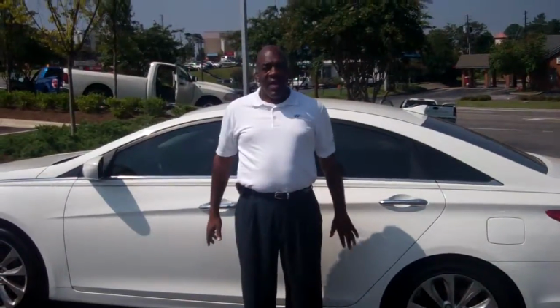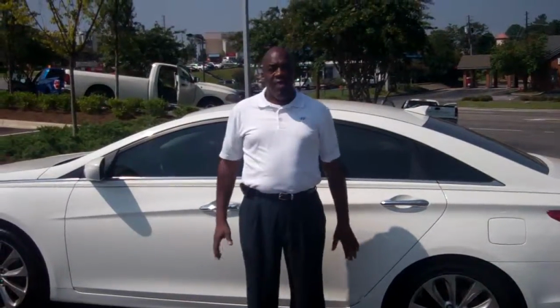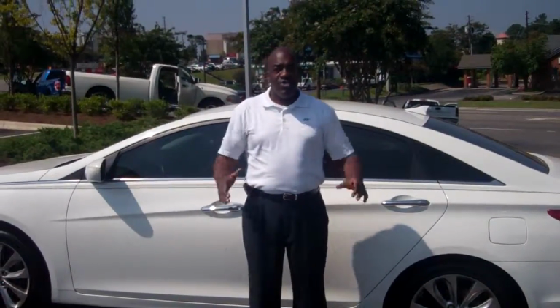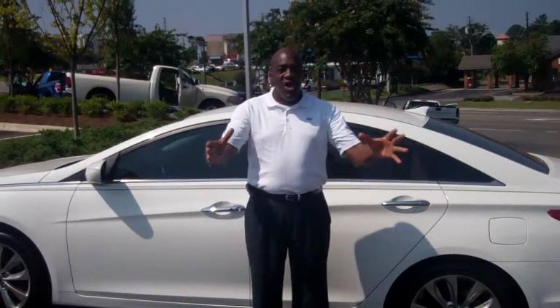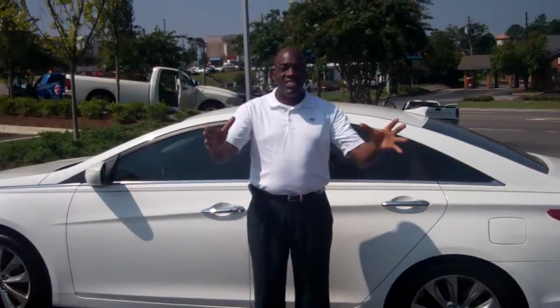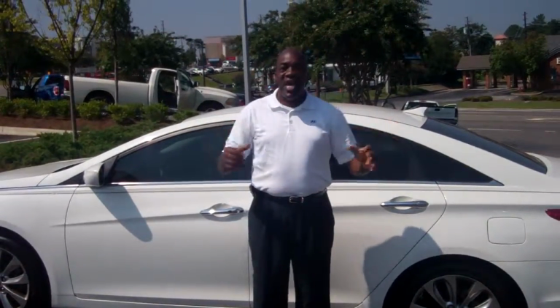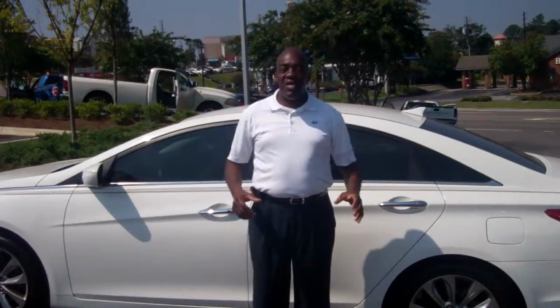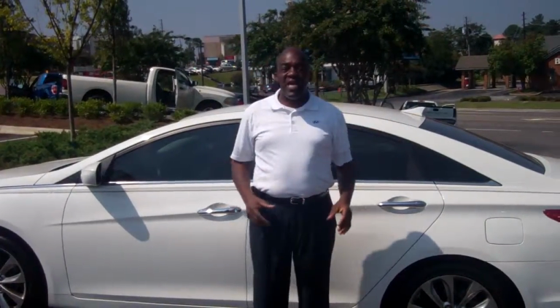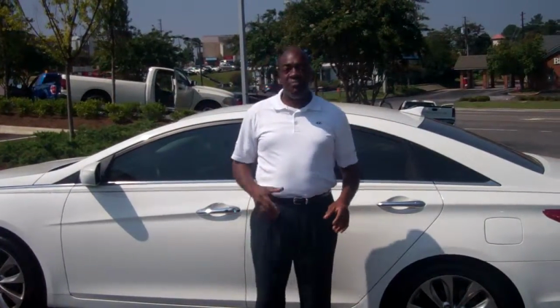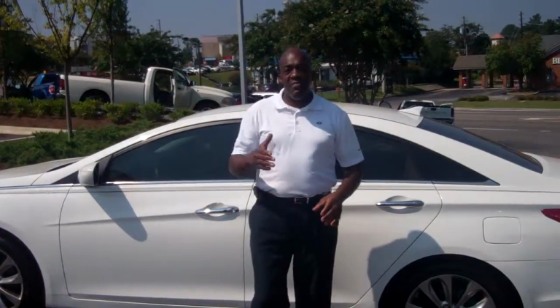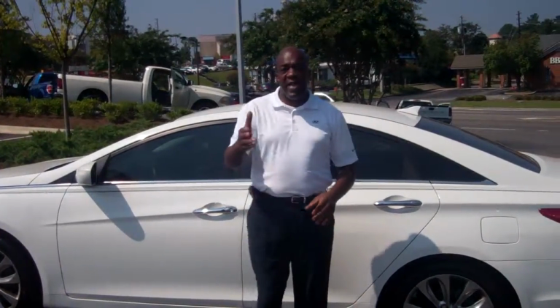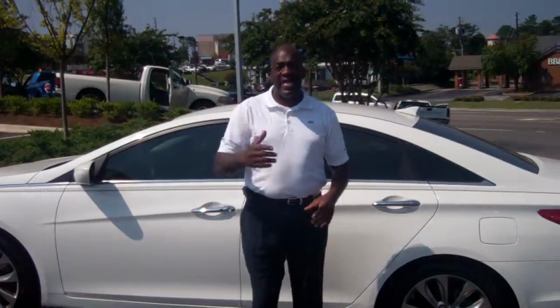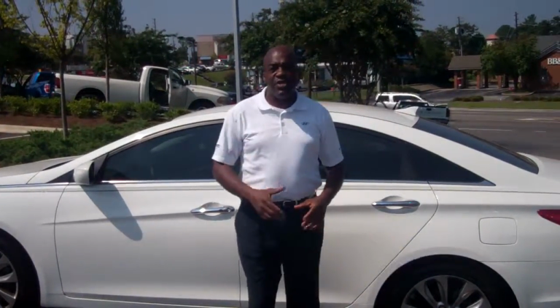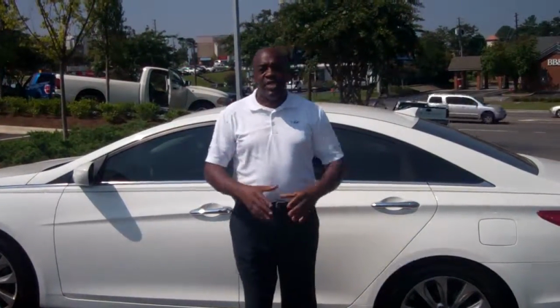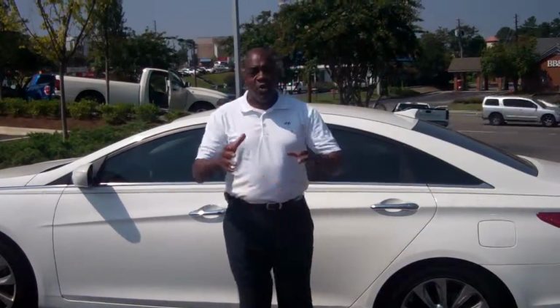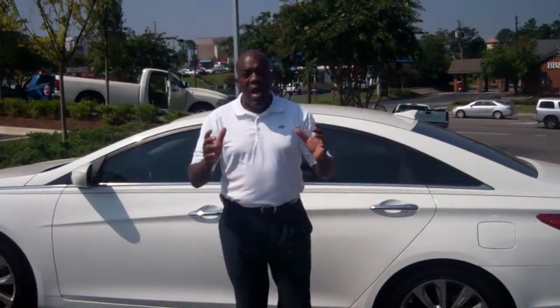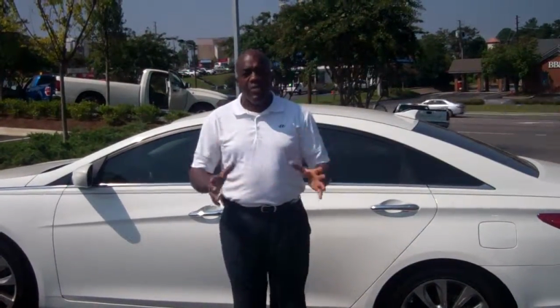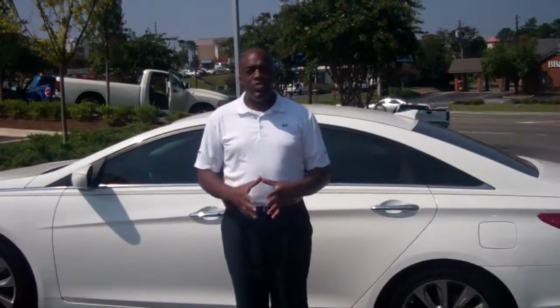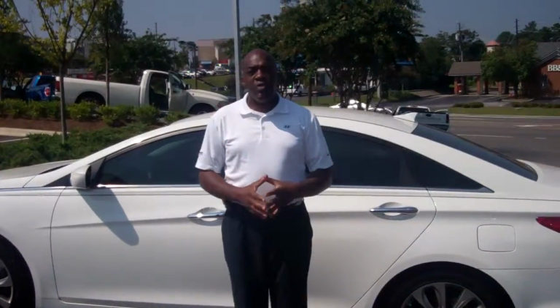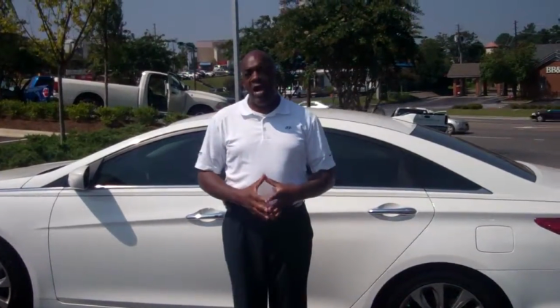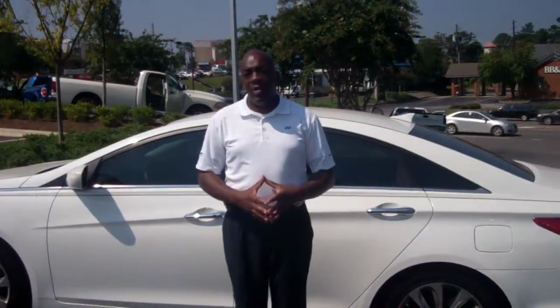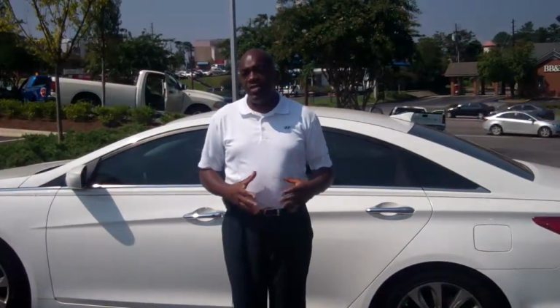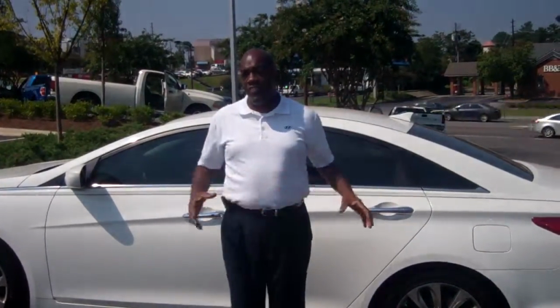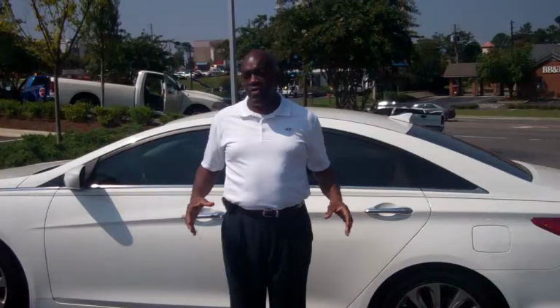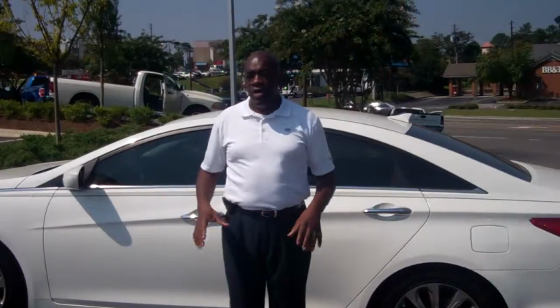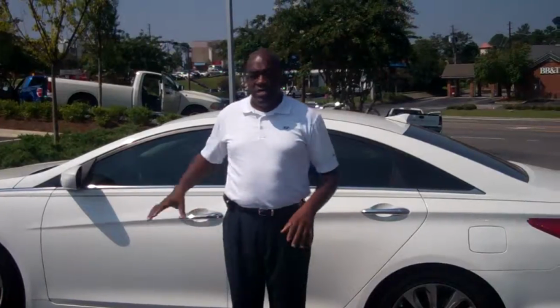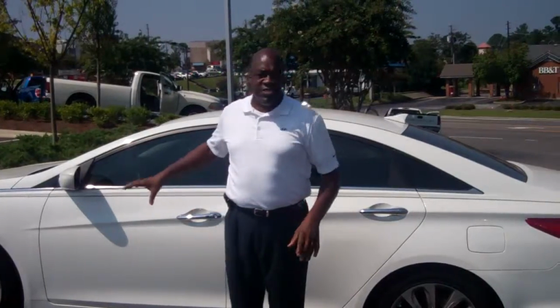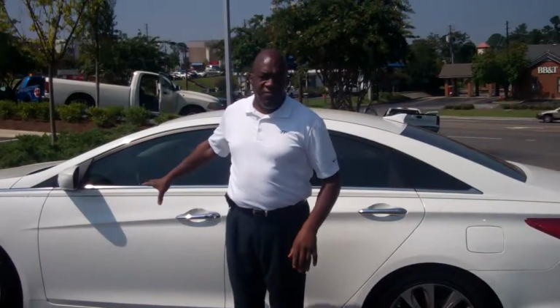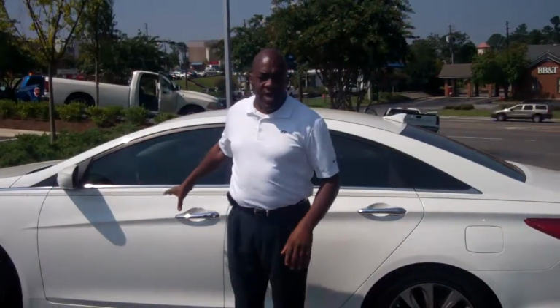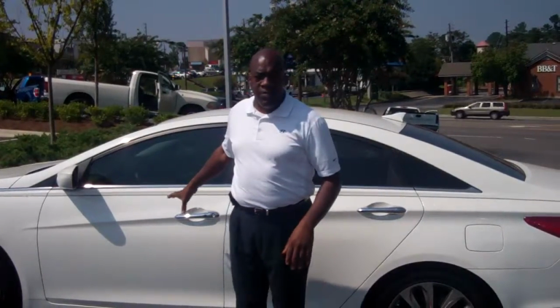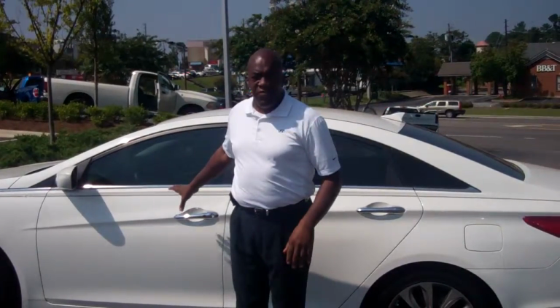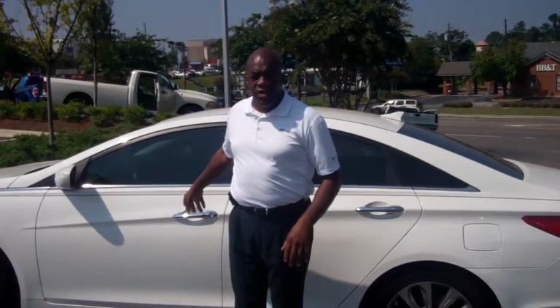Hello, Charles. It's Larry again, right back at you. So happy that you inquired about this vehicle. This is a phenomenal vehicle.